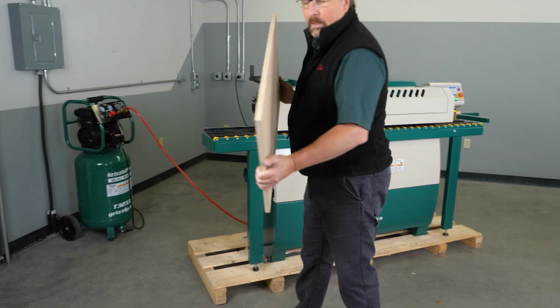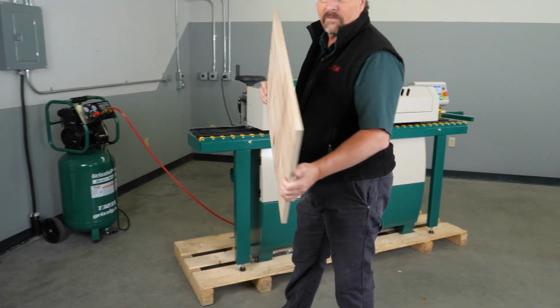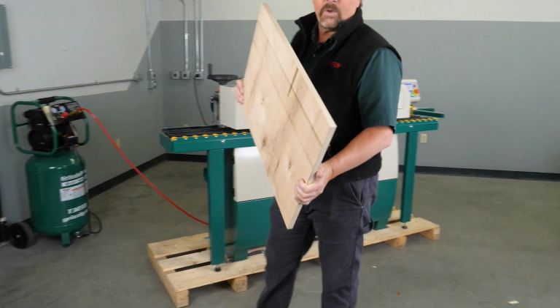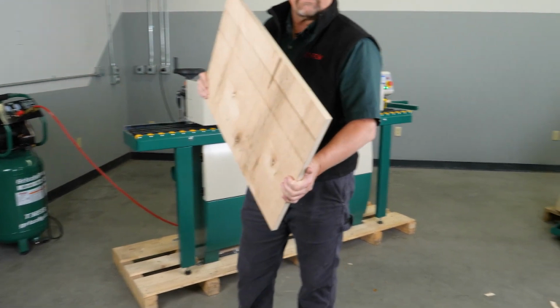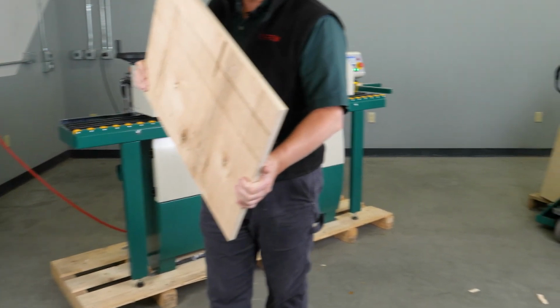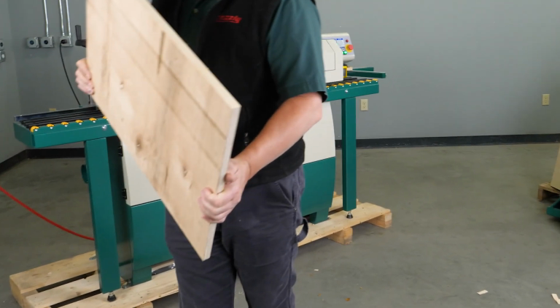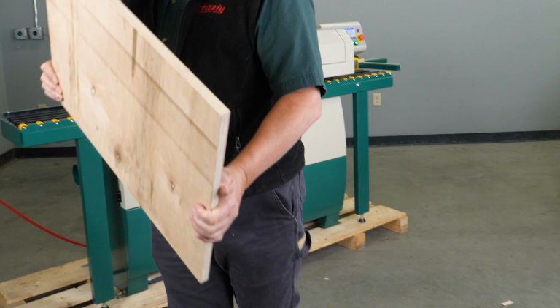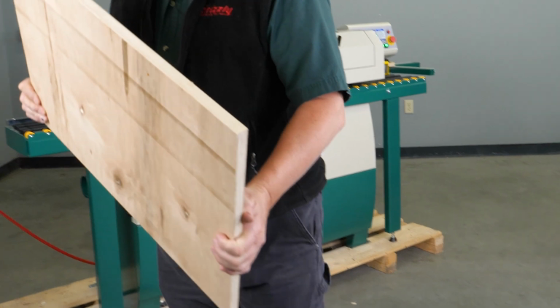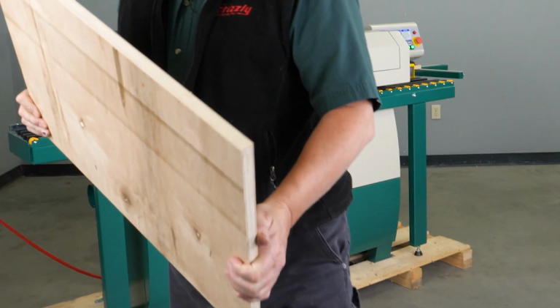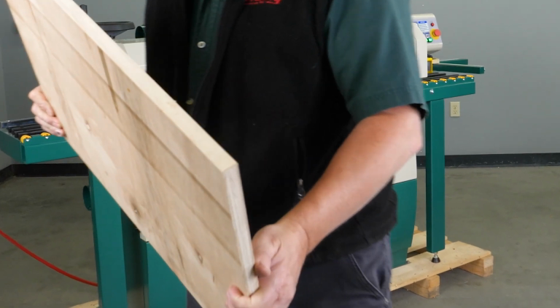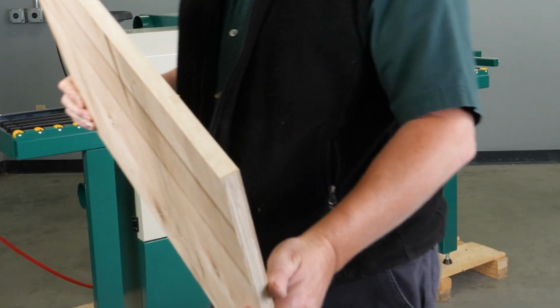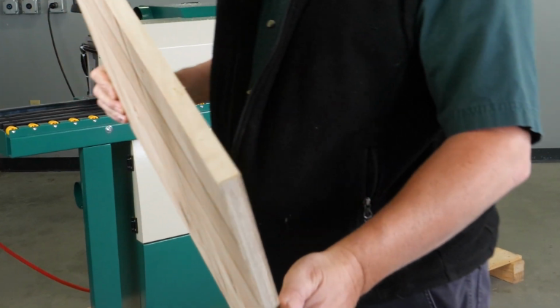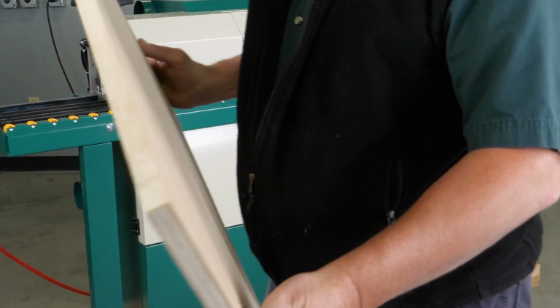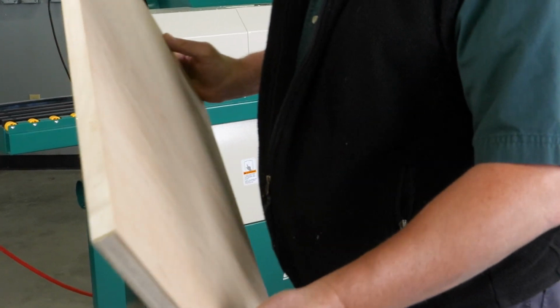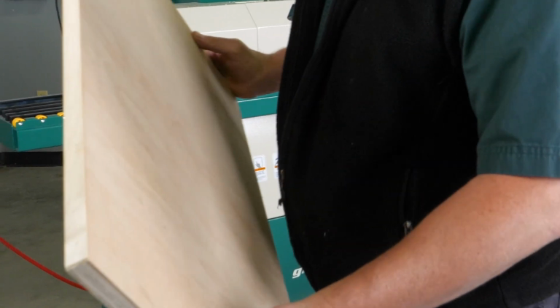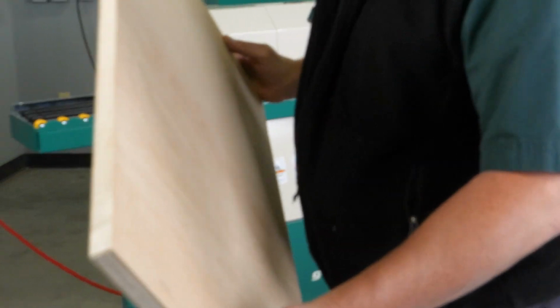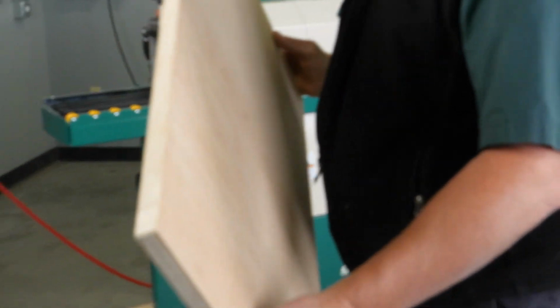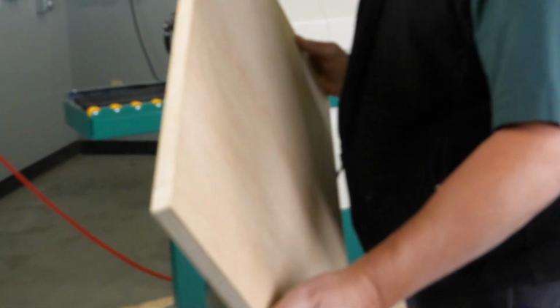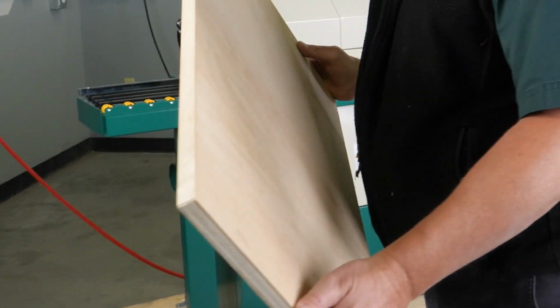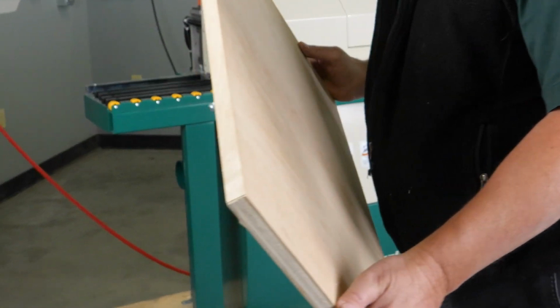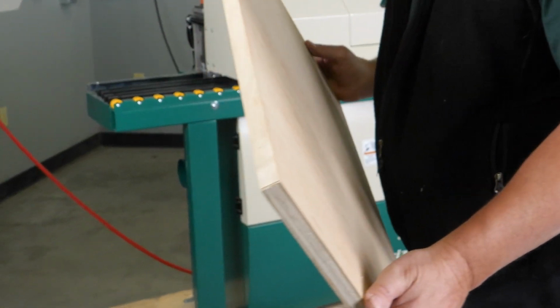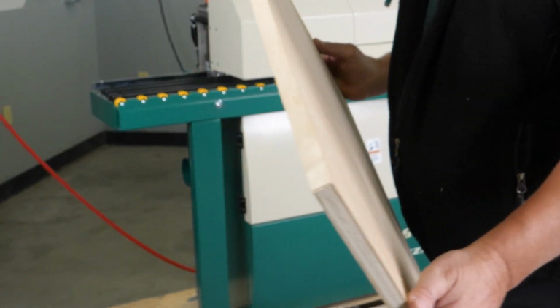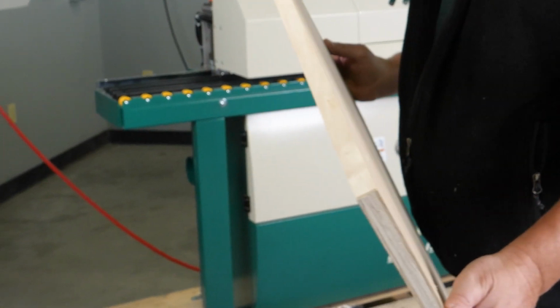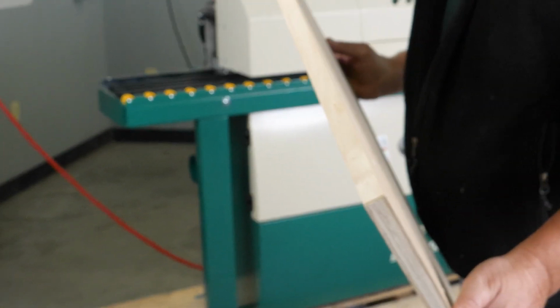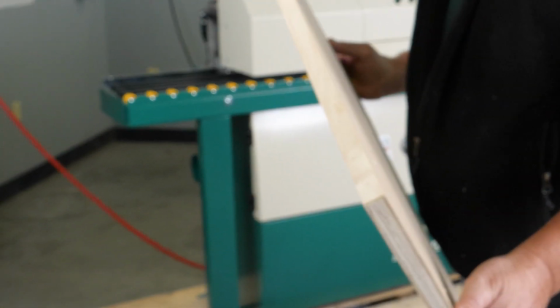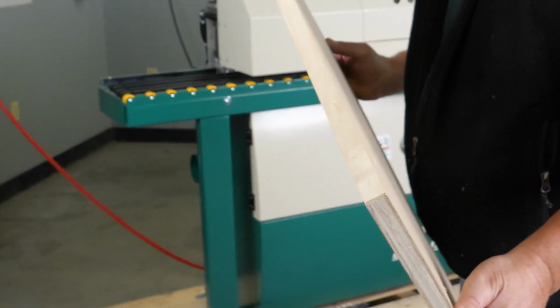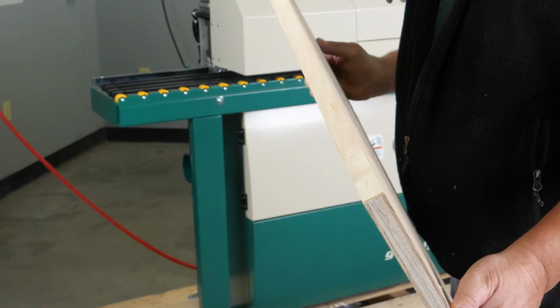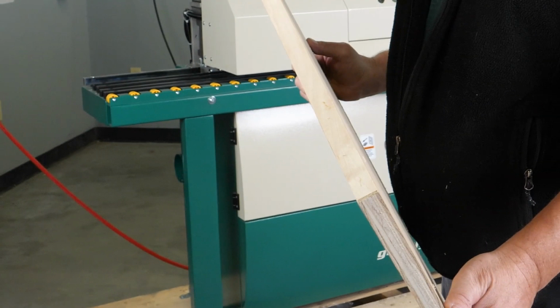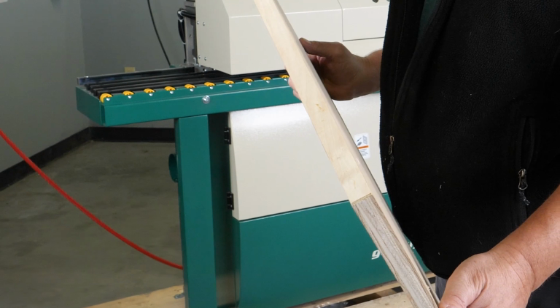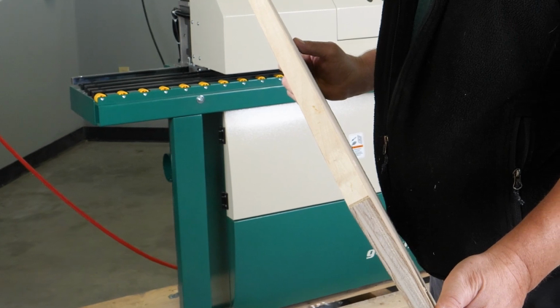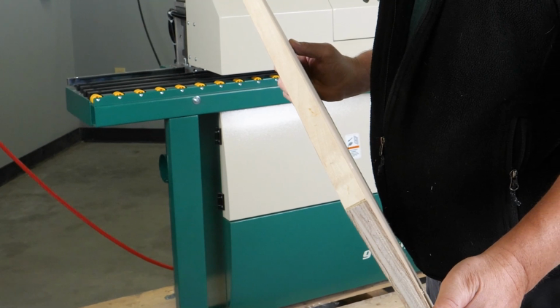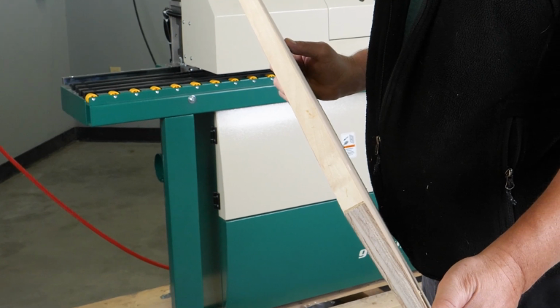This is what our edge banding will look like once it's complete and working effectively.